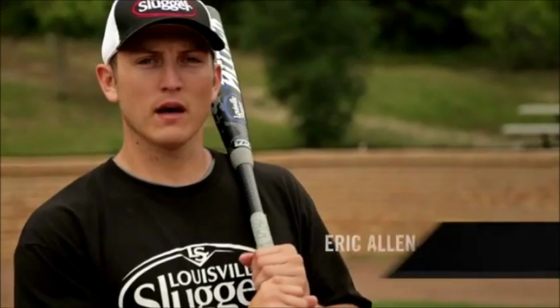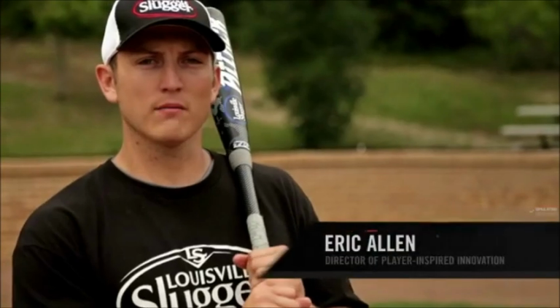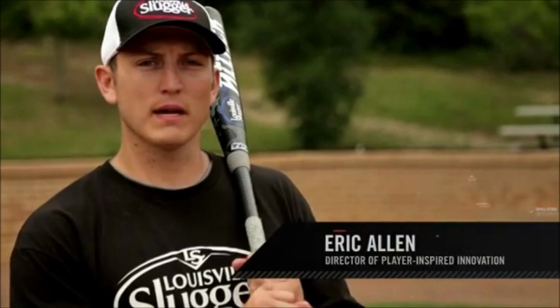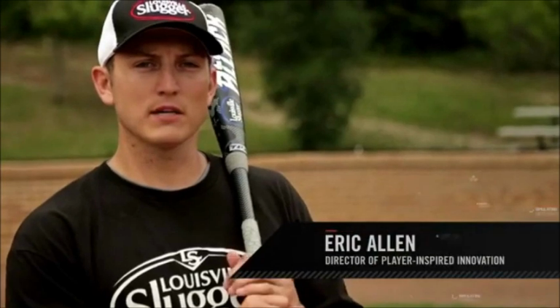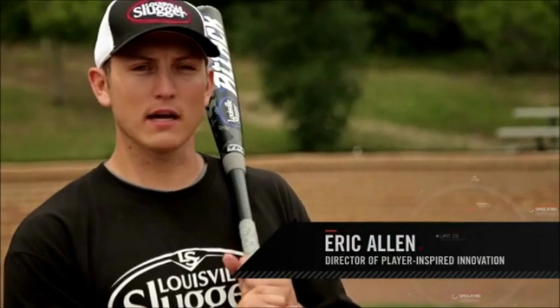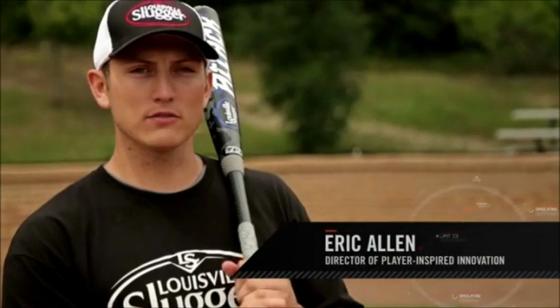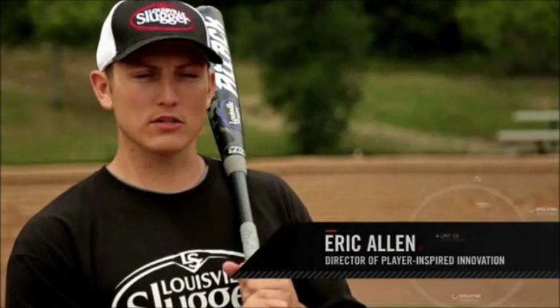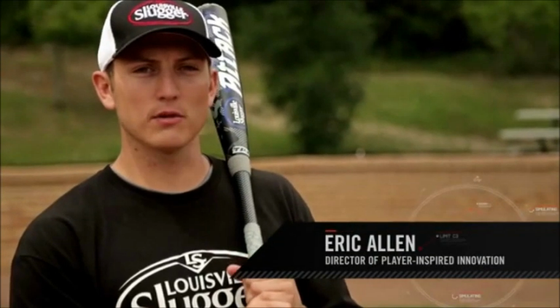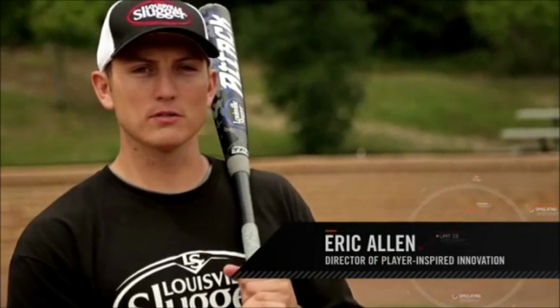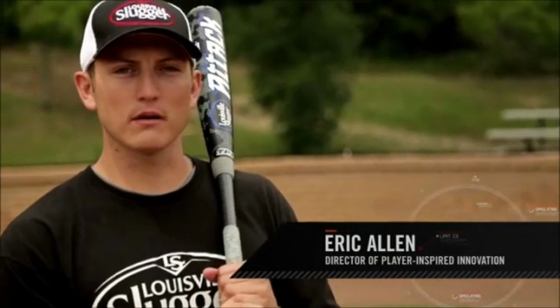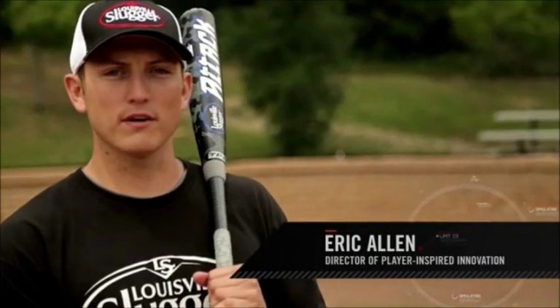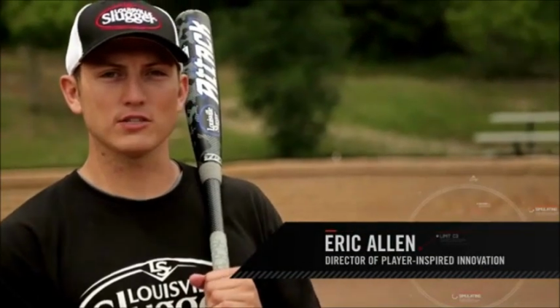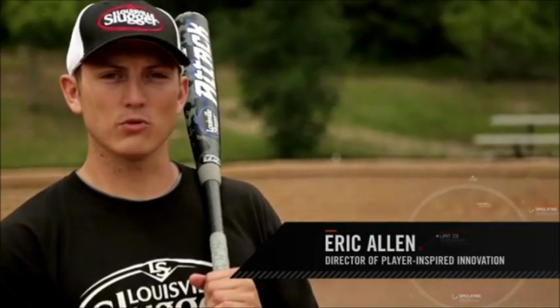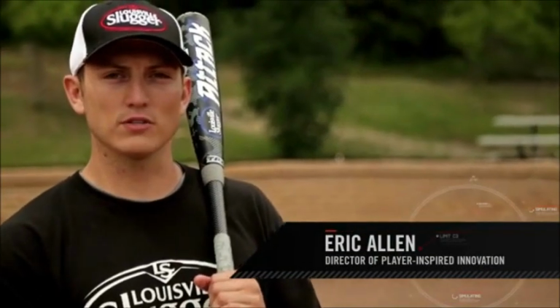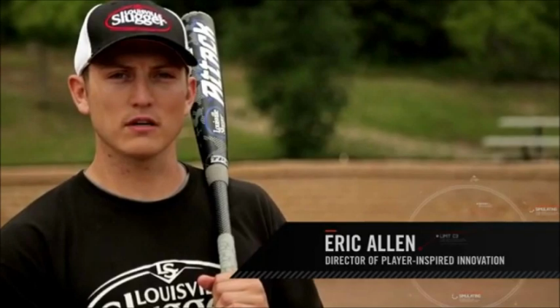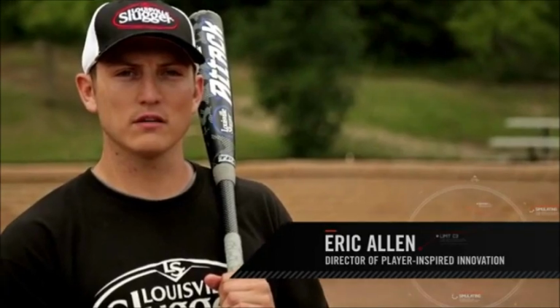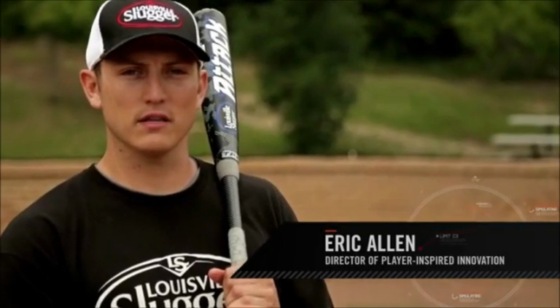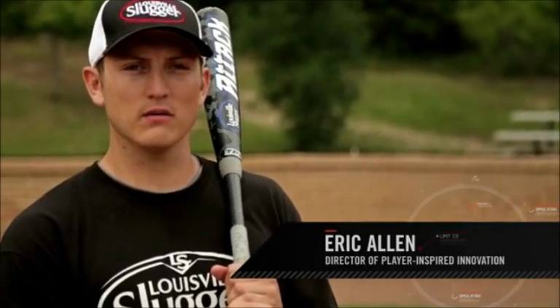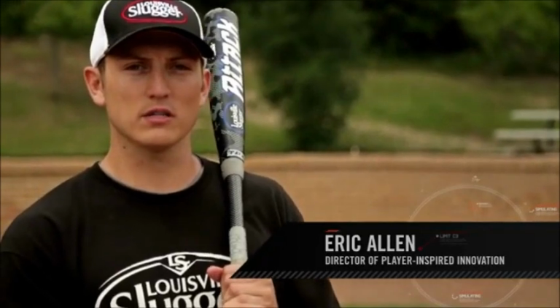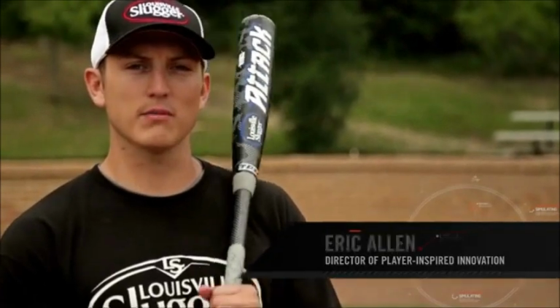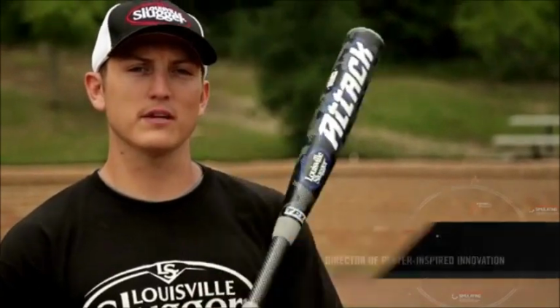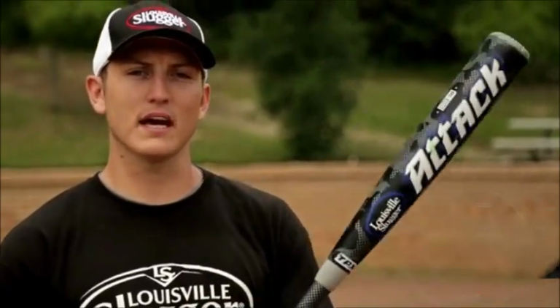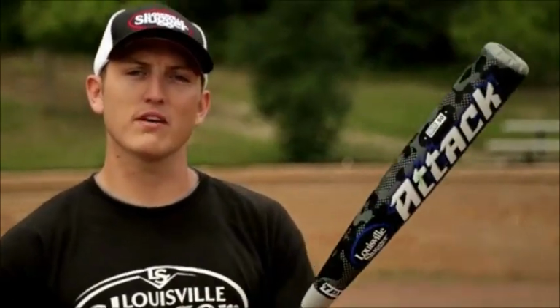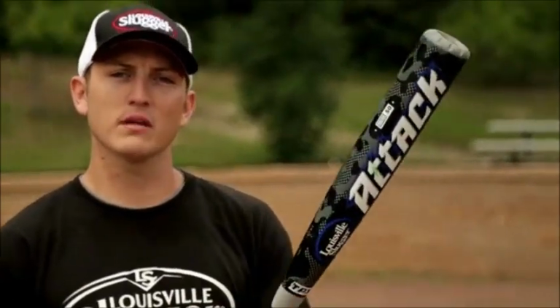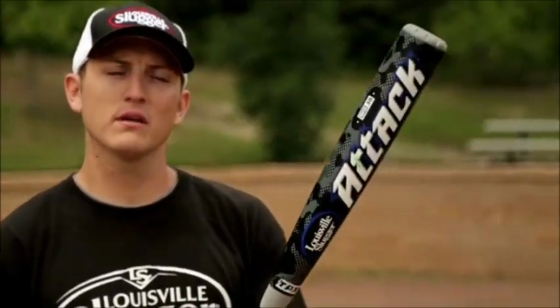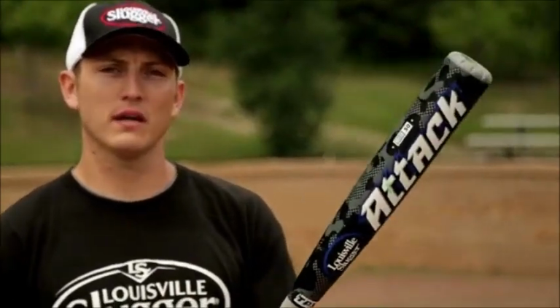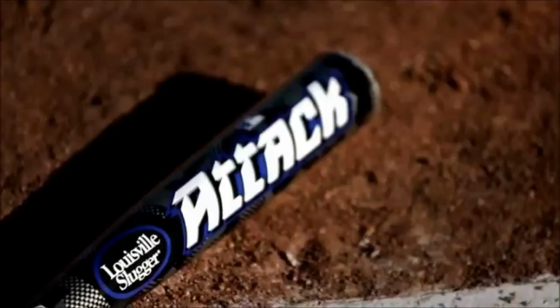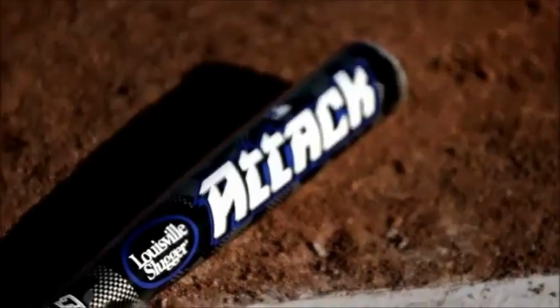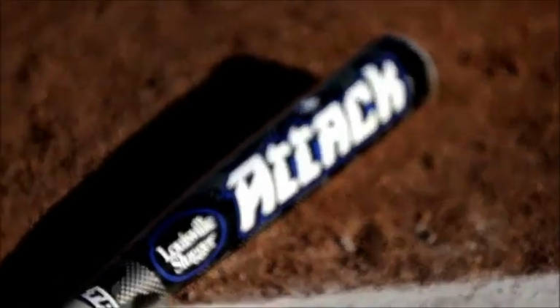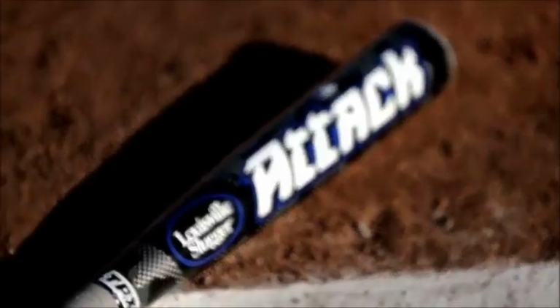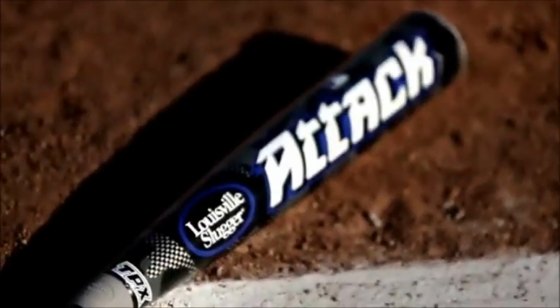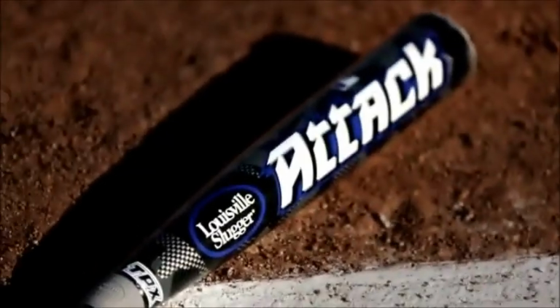Hi, my name is Eric Allen, Director of Player Inspired Innovations with Louisville Slugger. Today, we're here to talk about the ATAK family and how it can help you leave your mark.